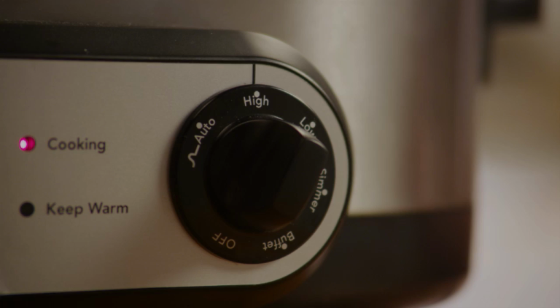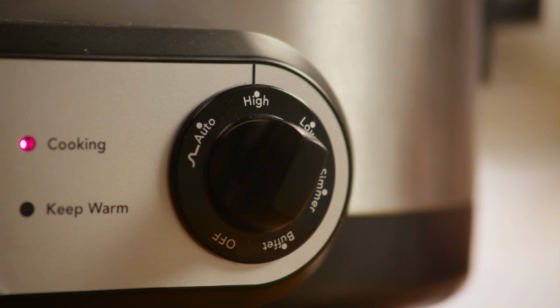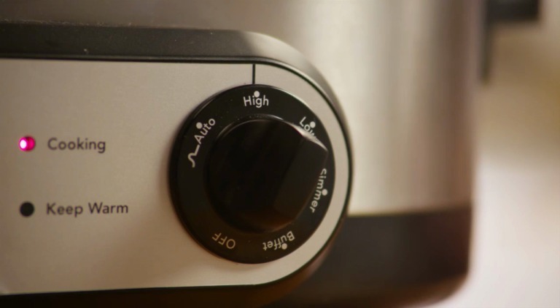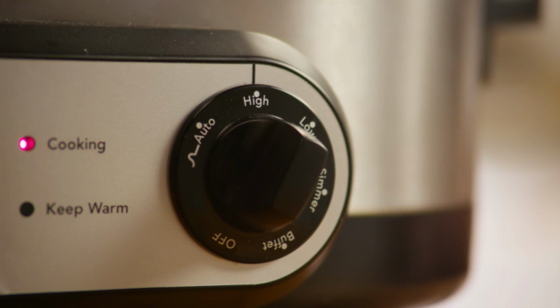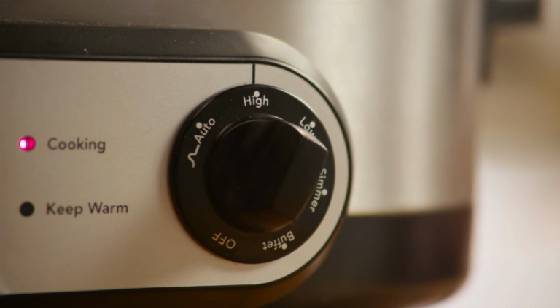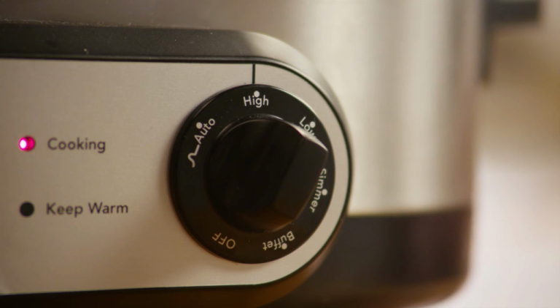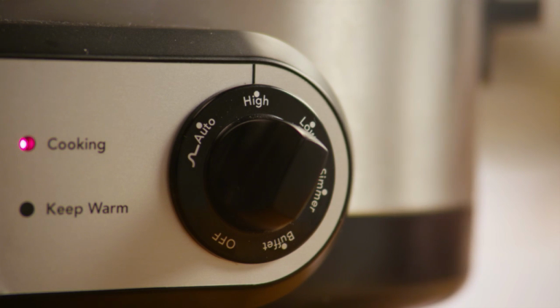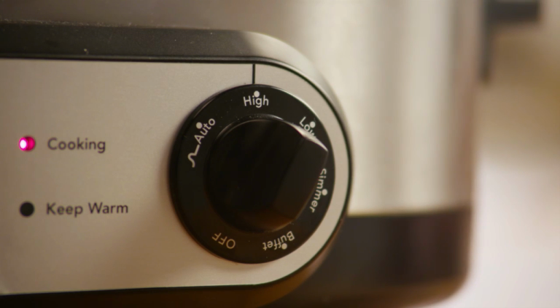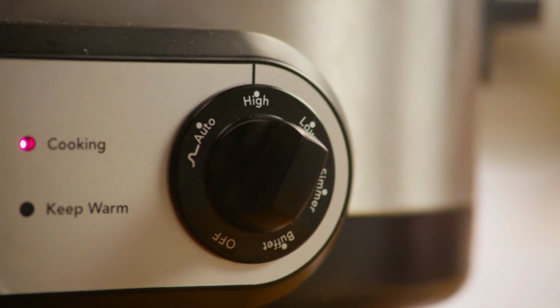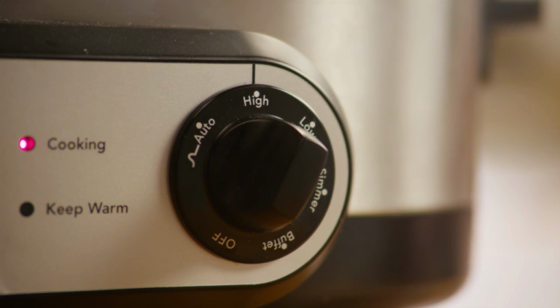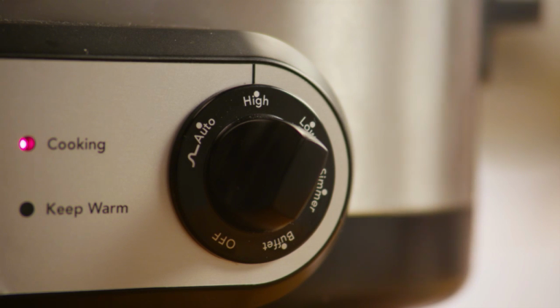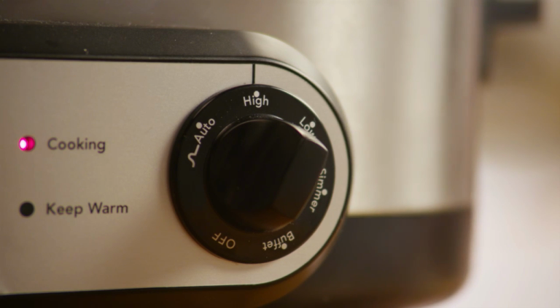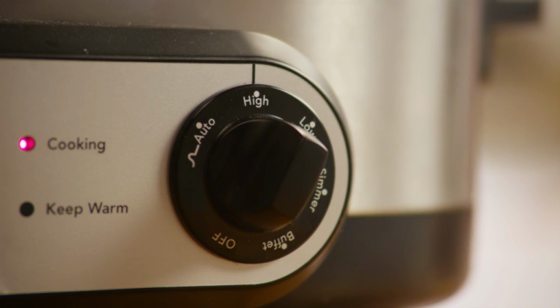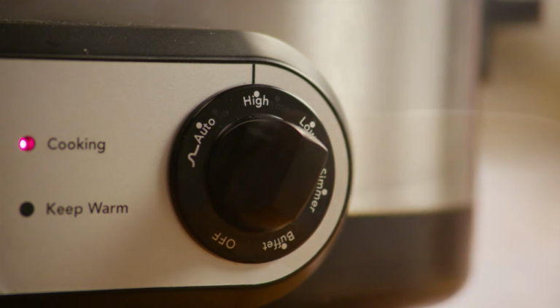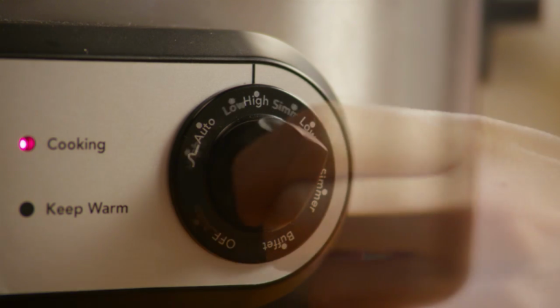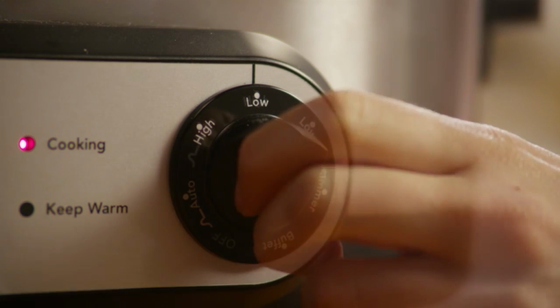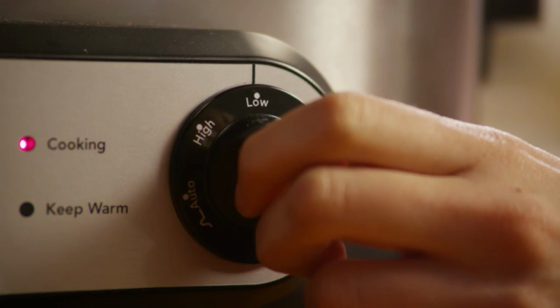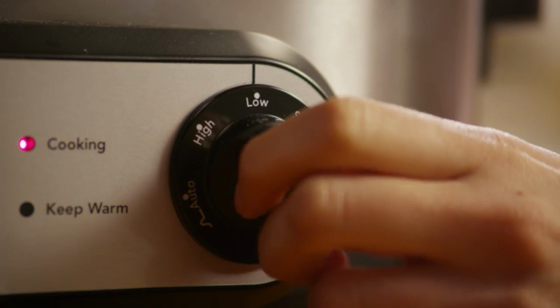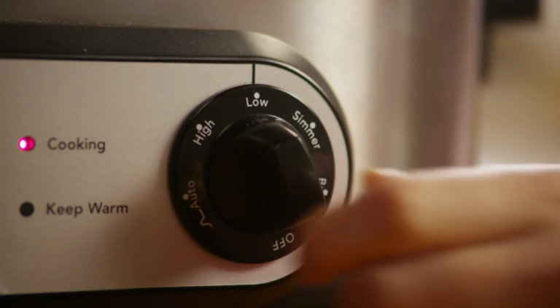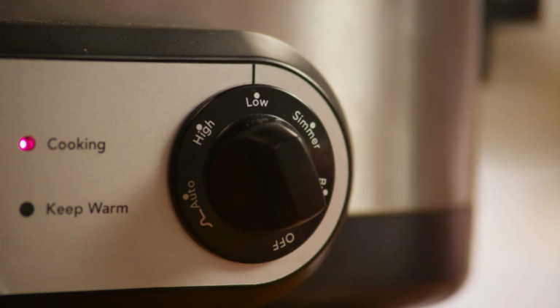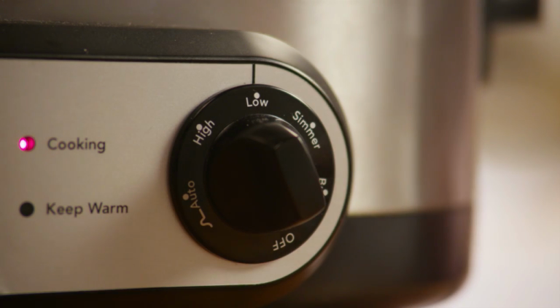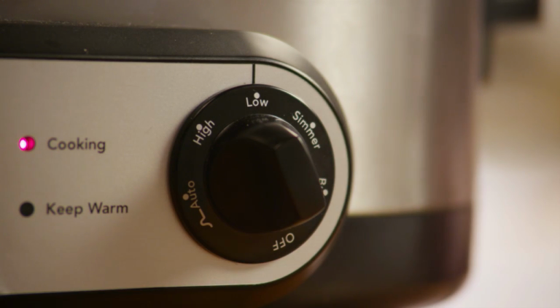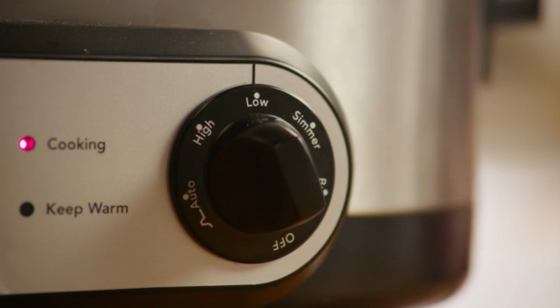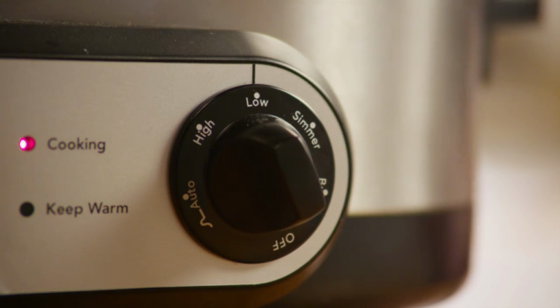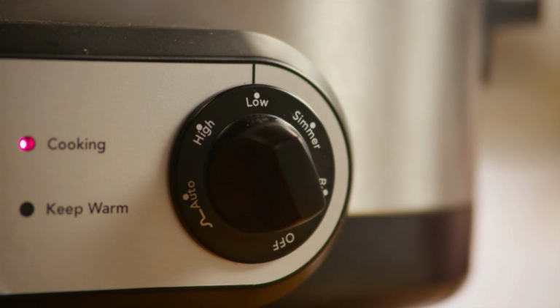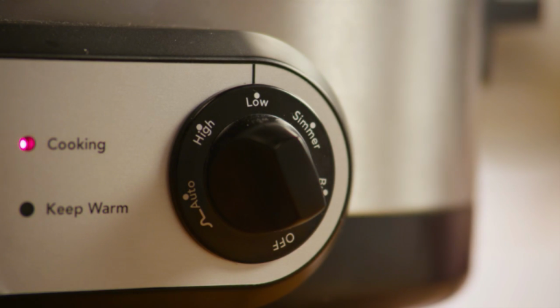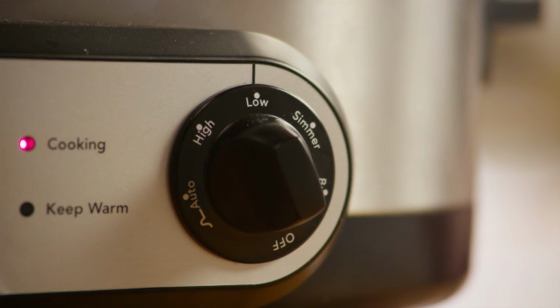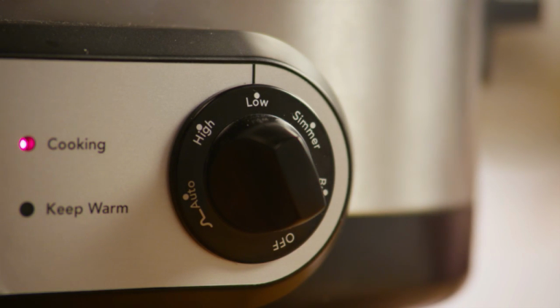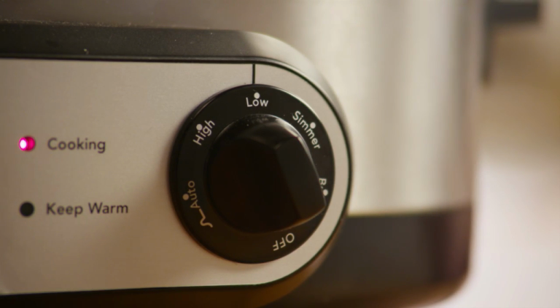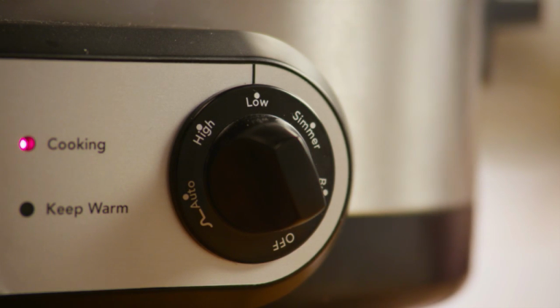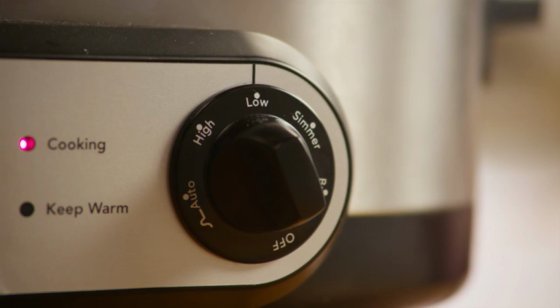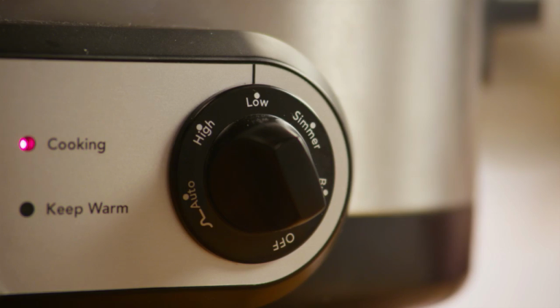After one hour, turn the slow cooker to its lowest setting and cook it for seven more hours.